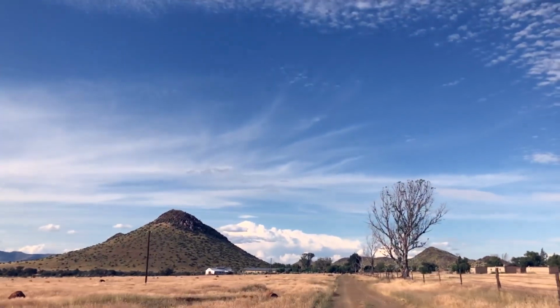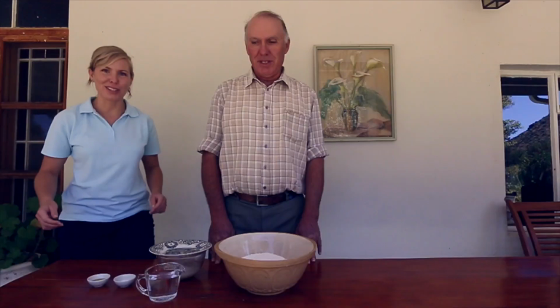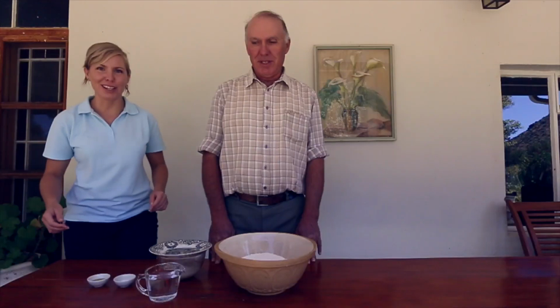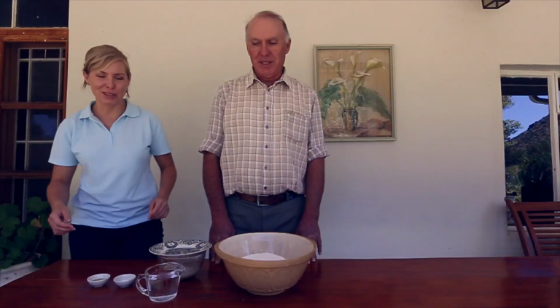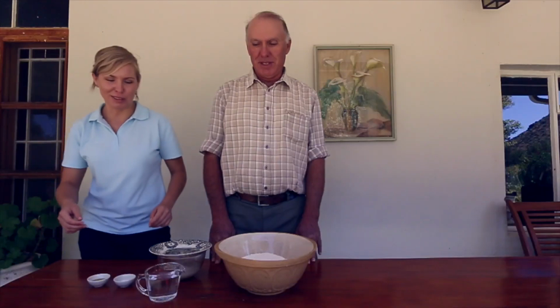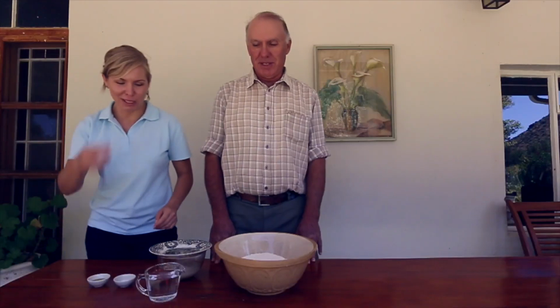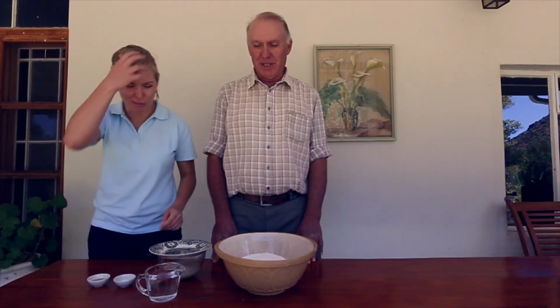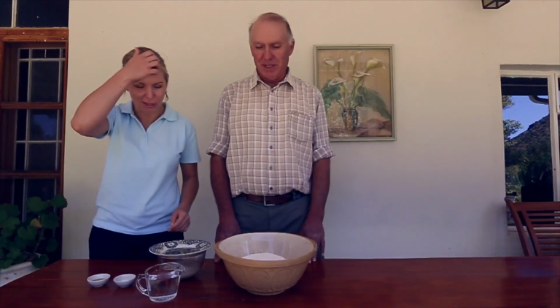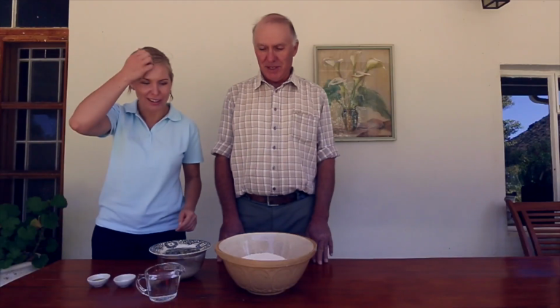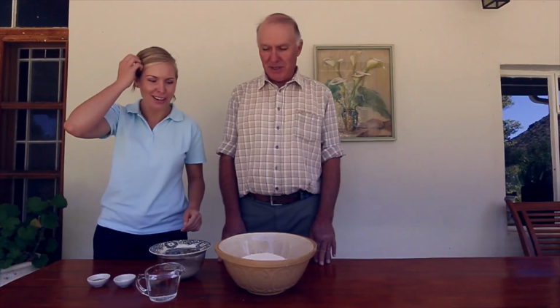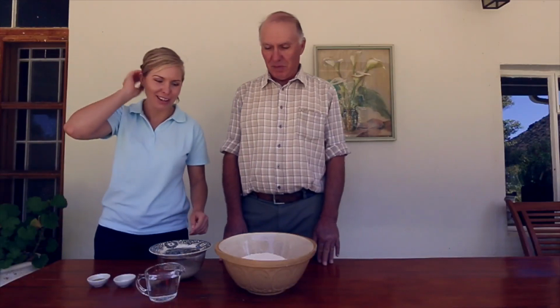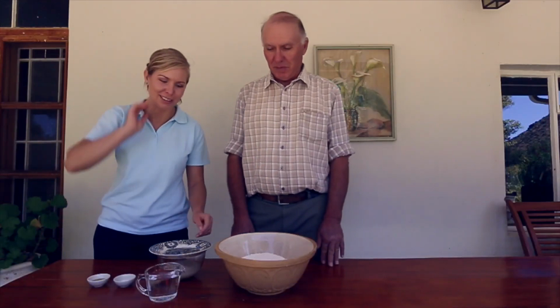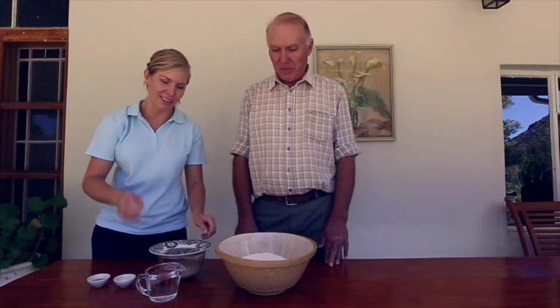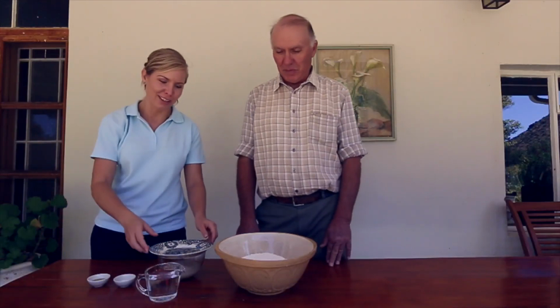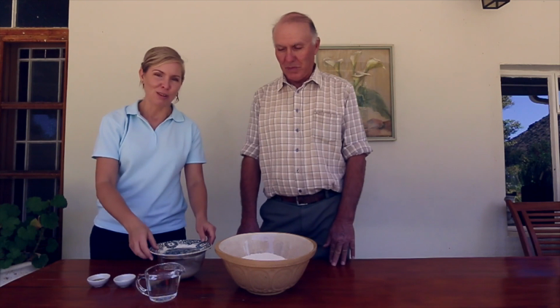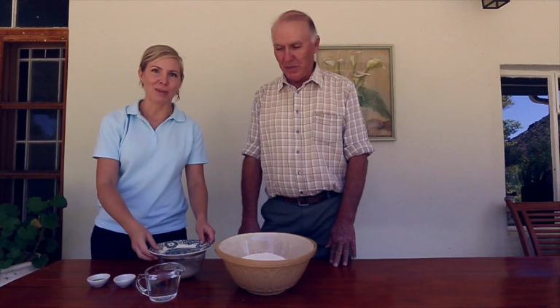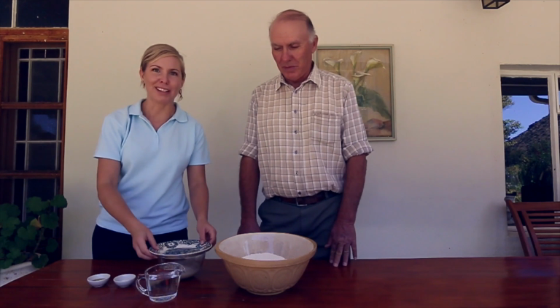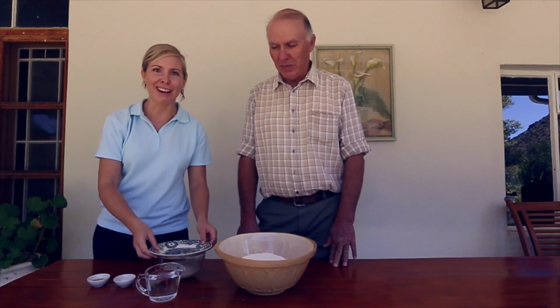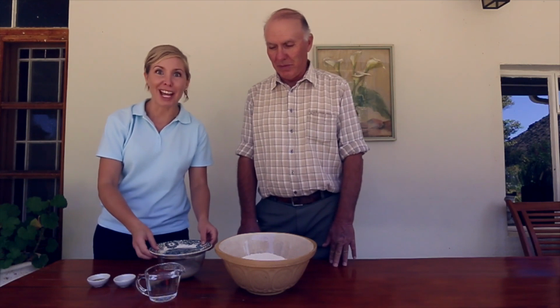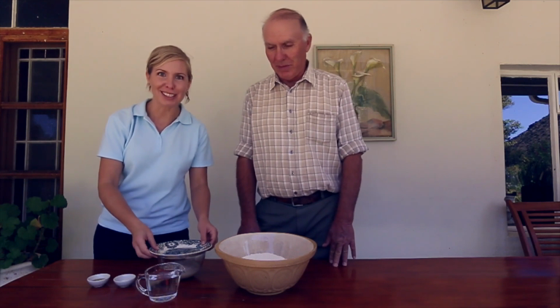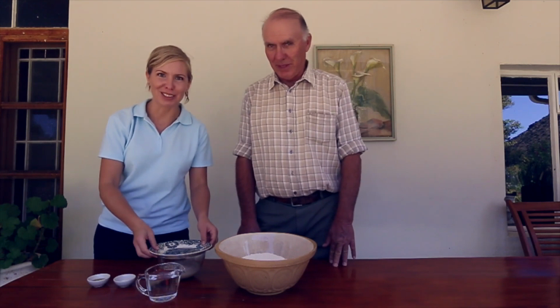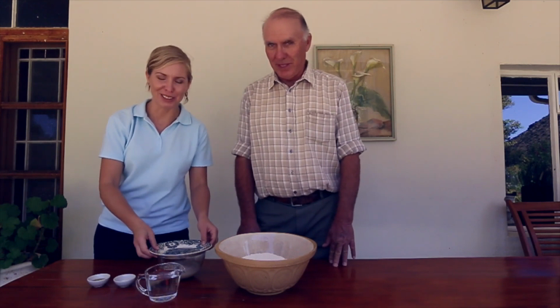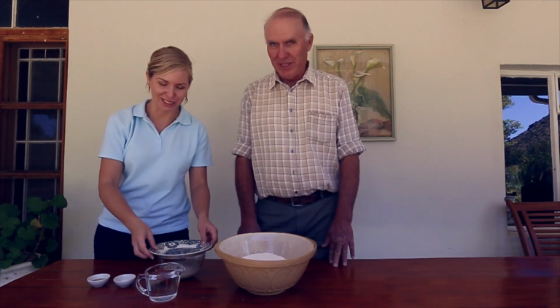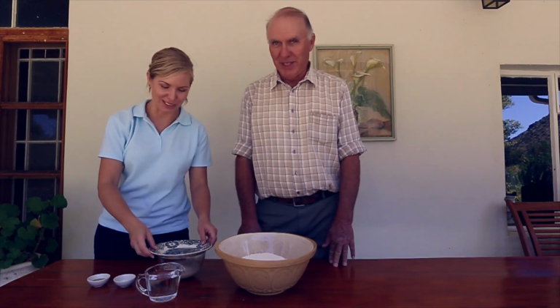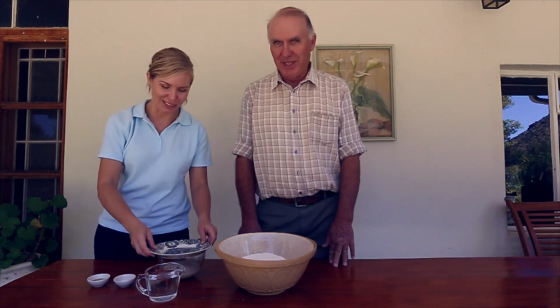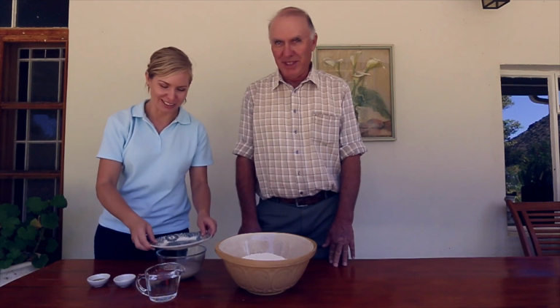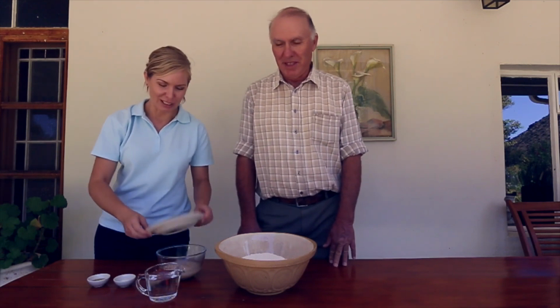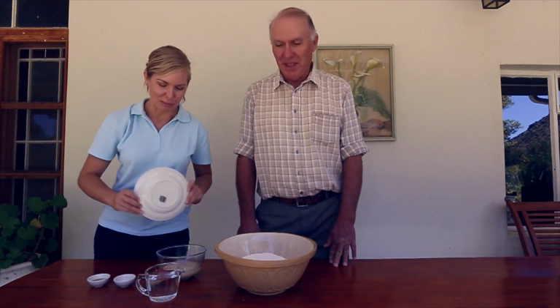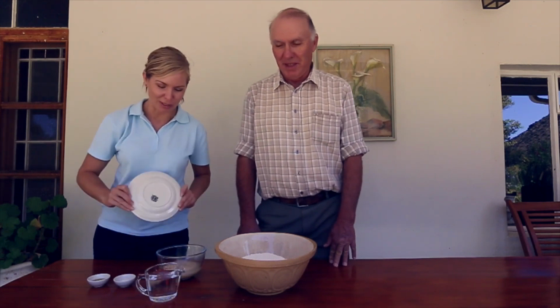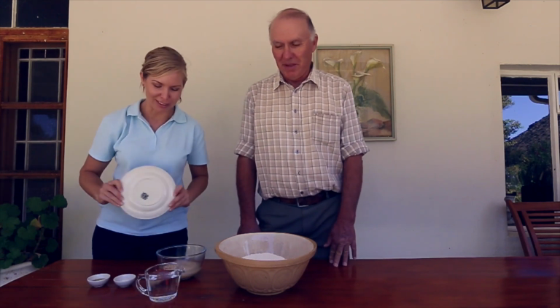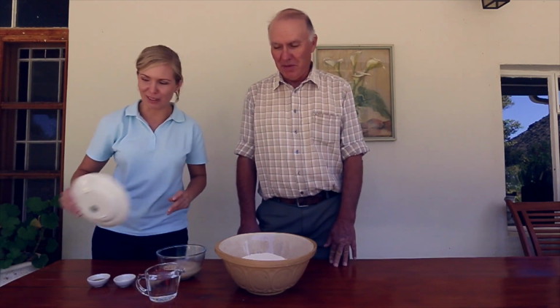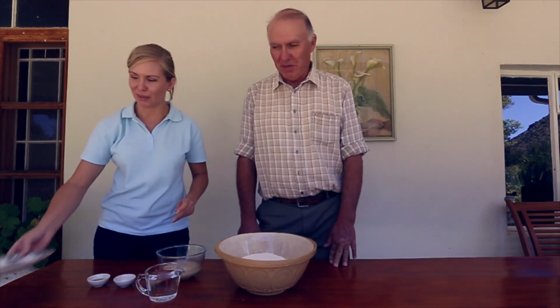Today we're going to make some bread and my dad is going to be the chef.